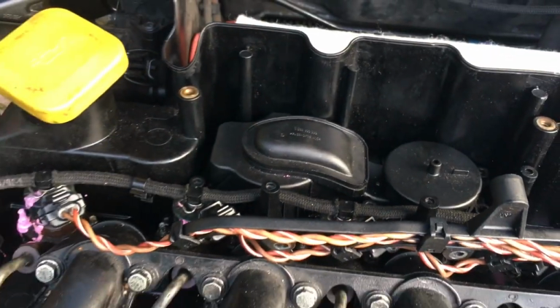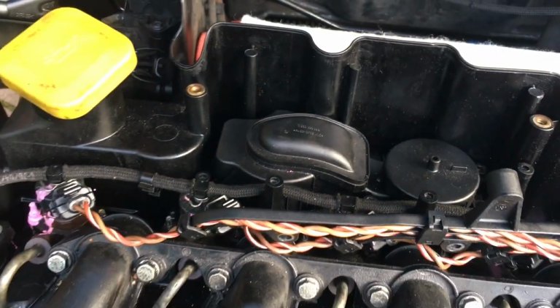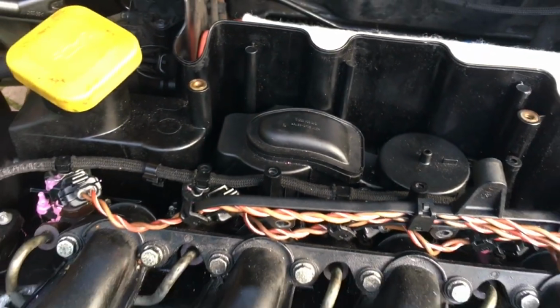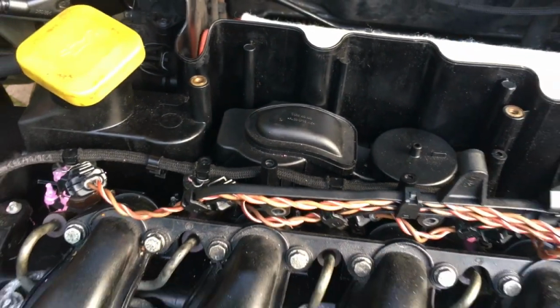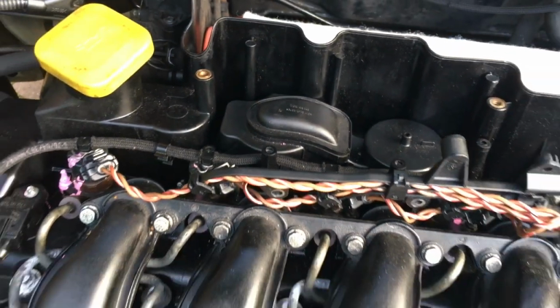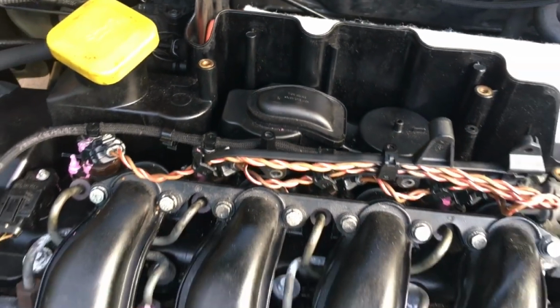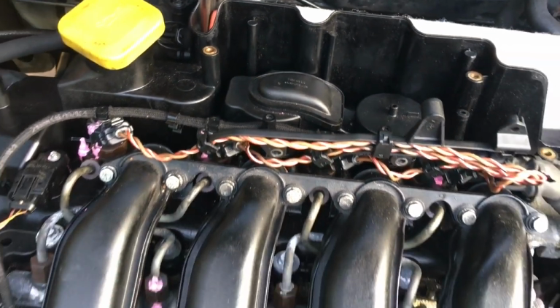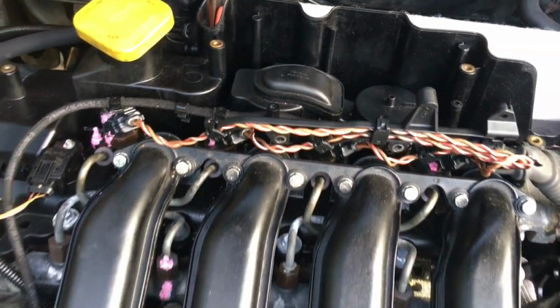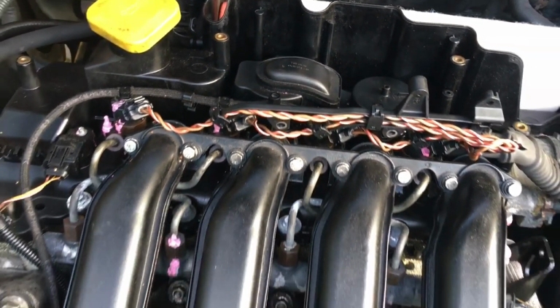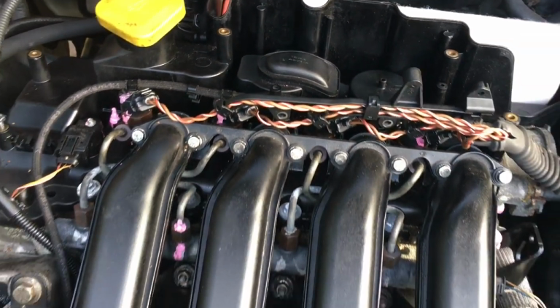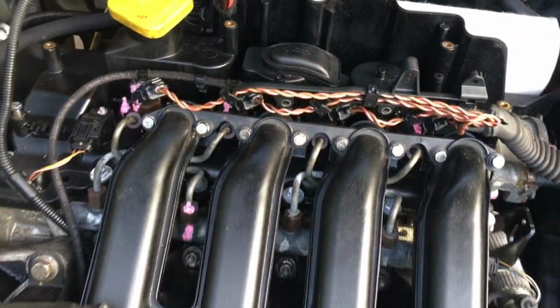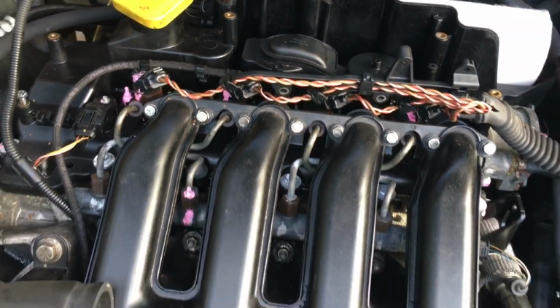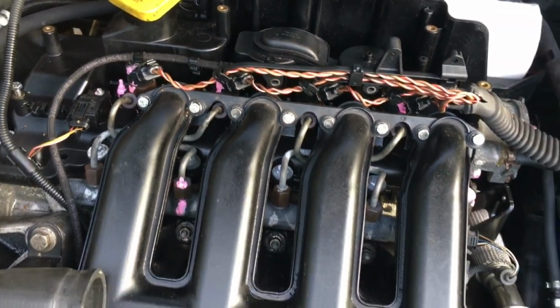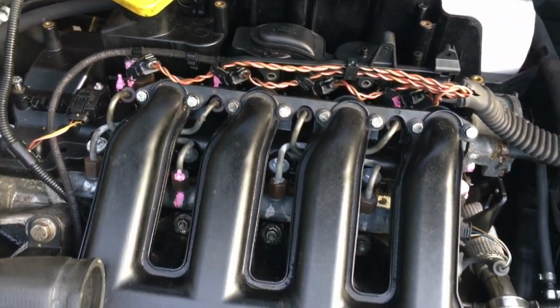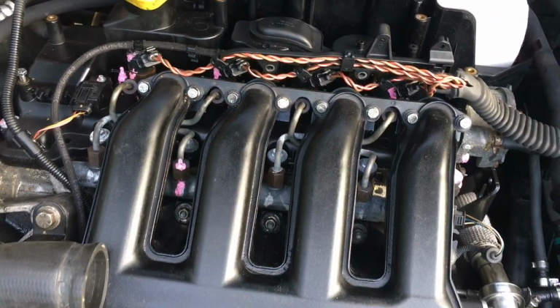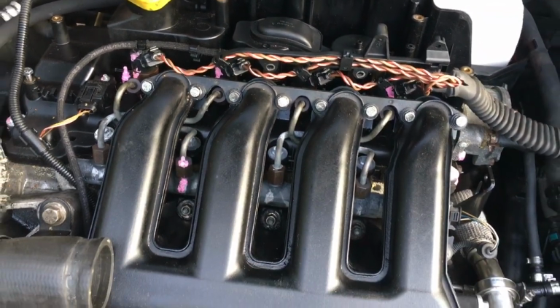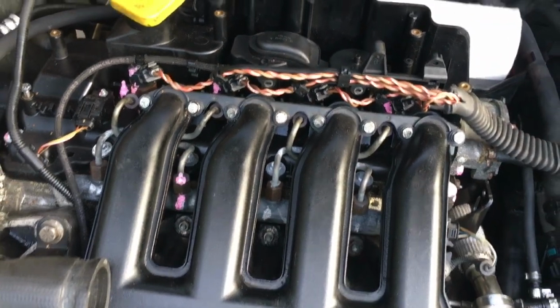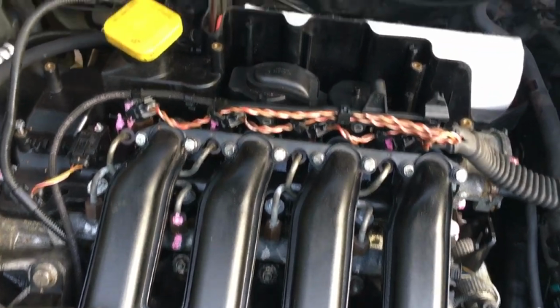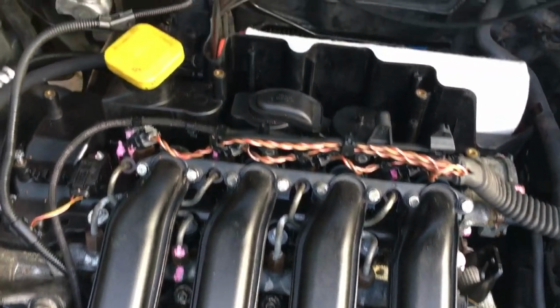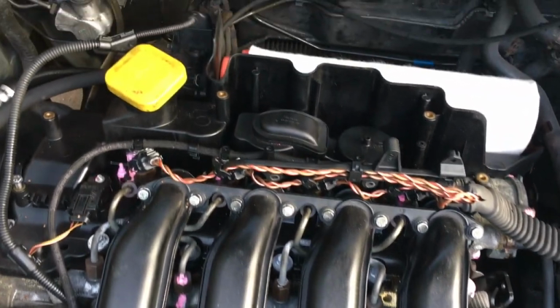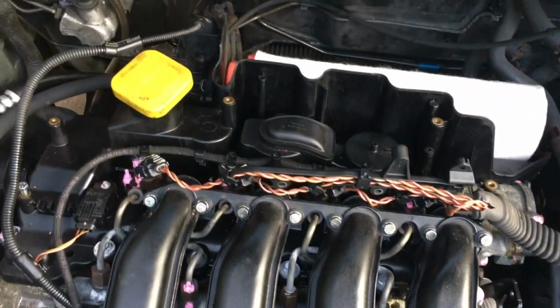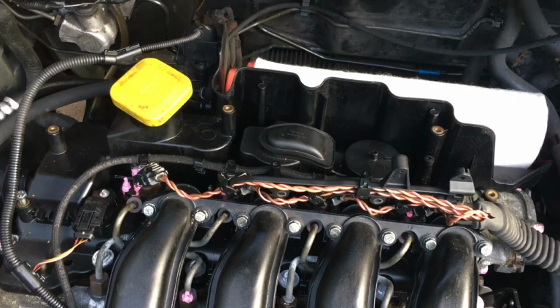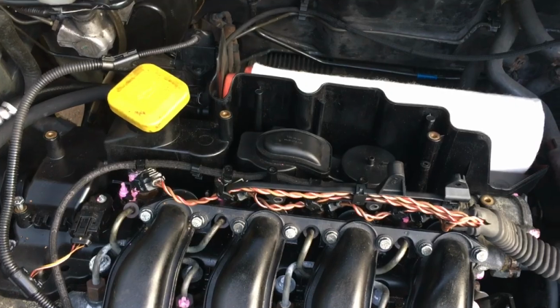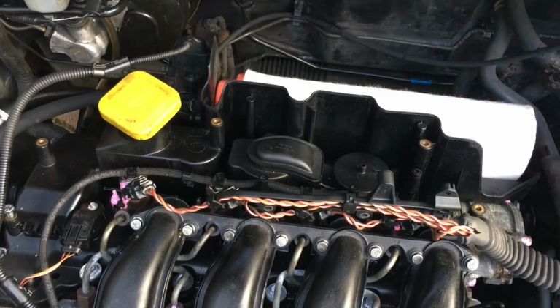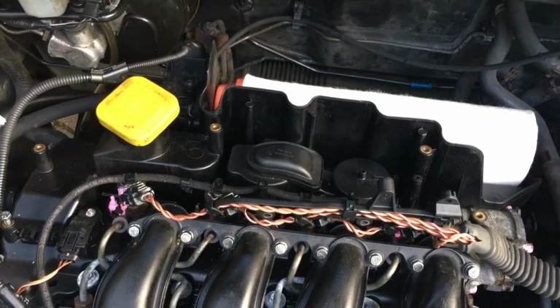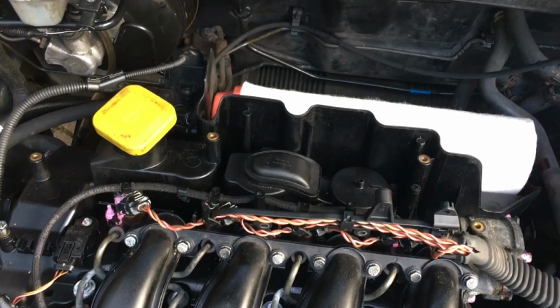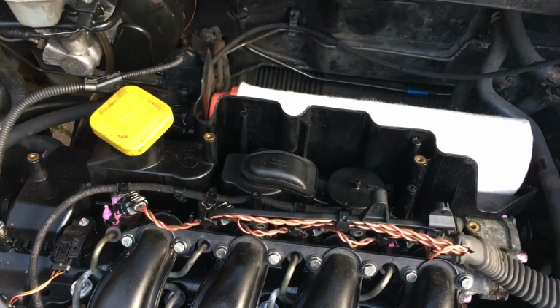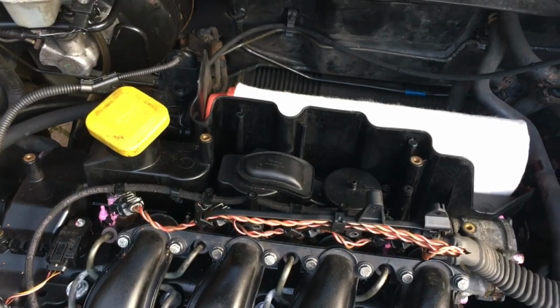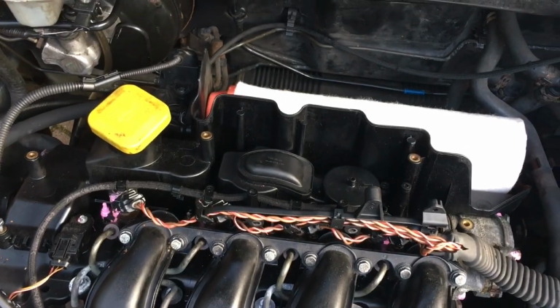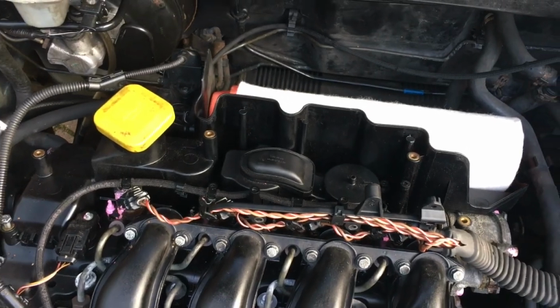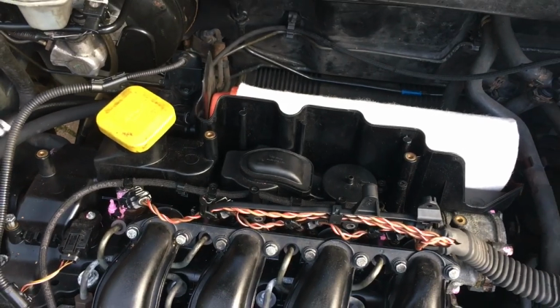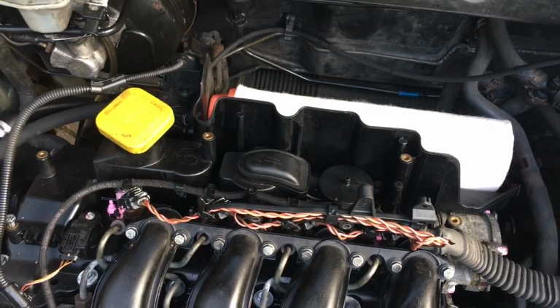And that's it — that's how to fit the upgraded crankcase breather and oil separator crankcase breather filter. Thanks for watching, bye.